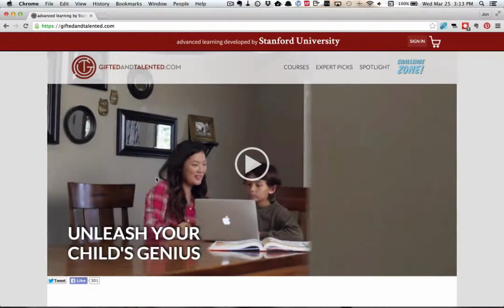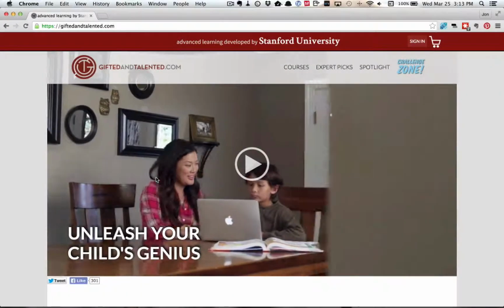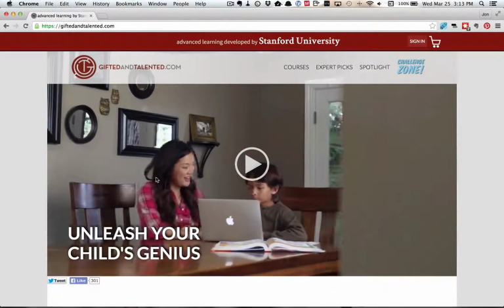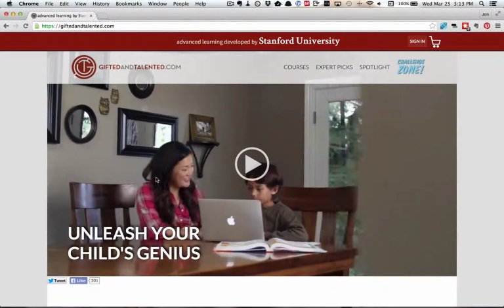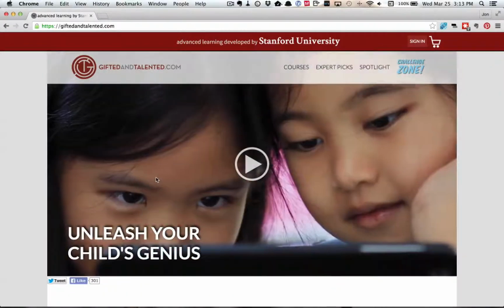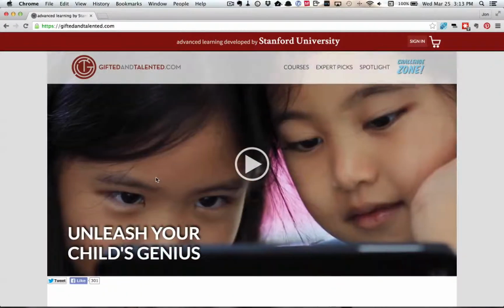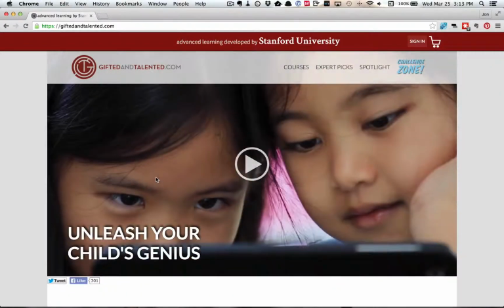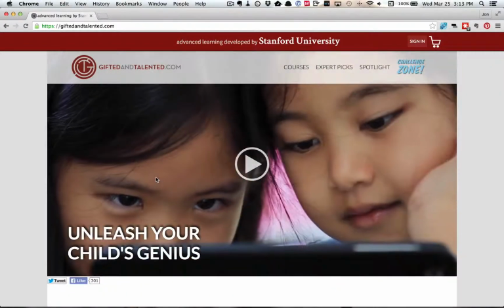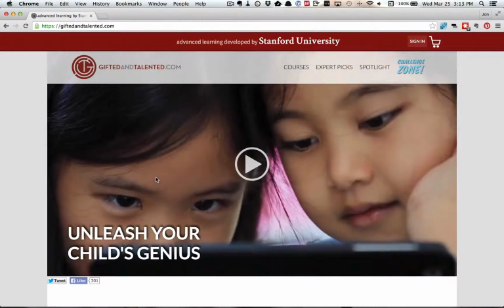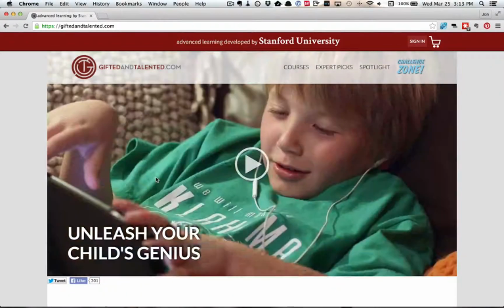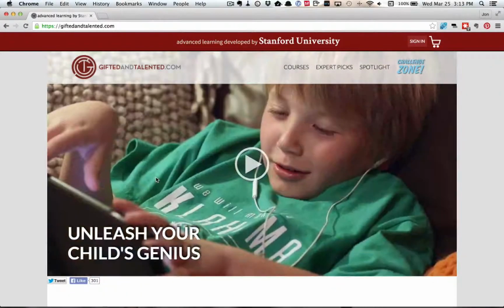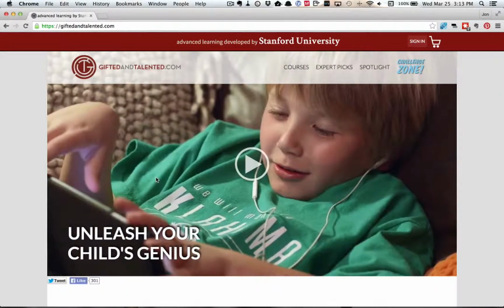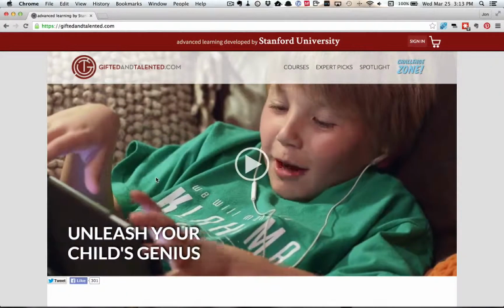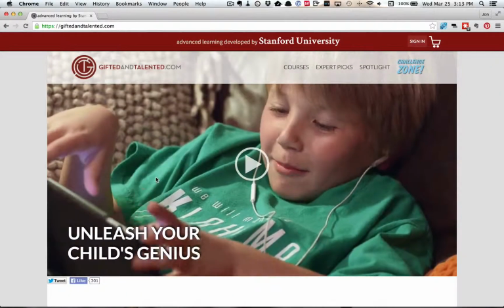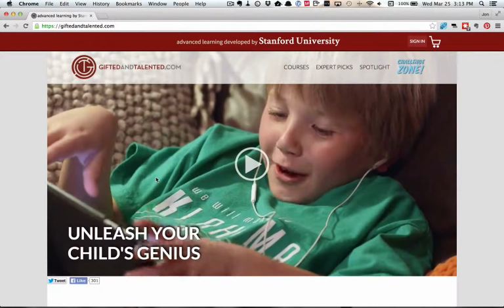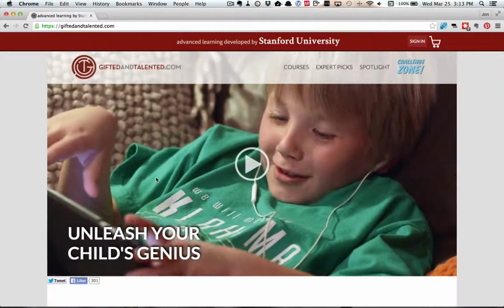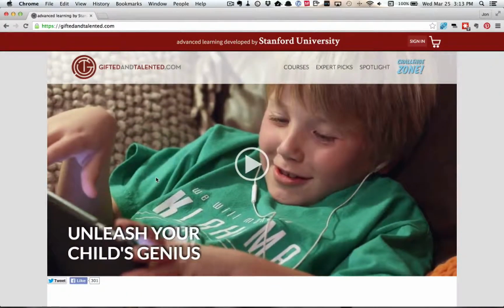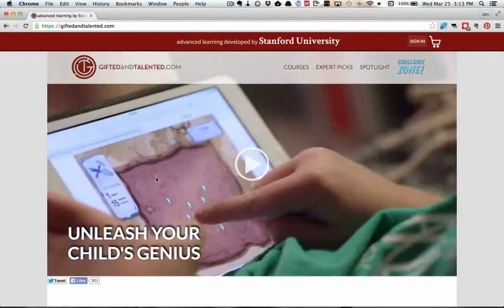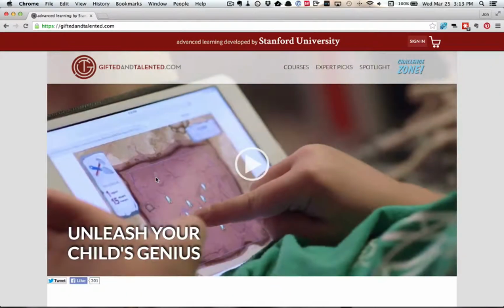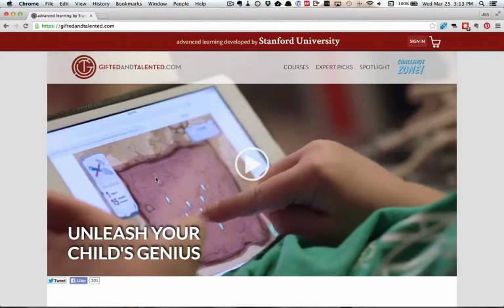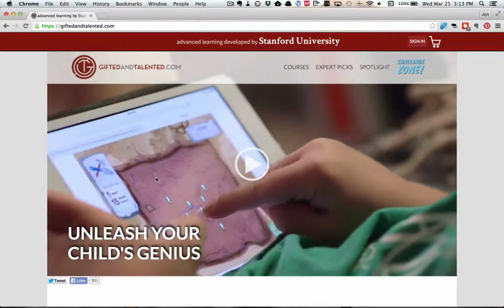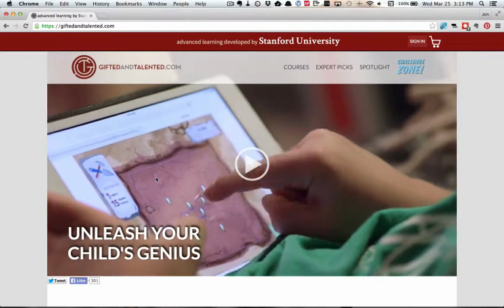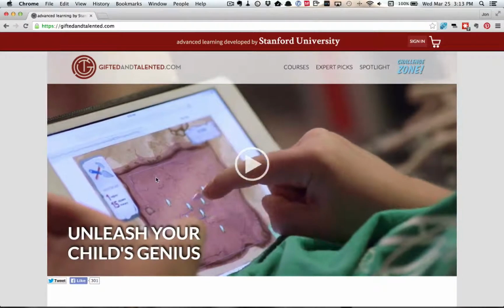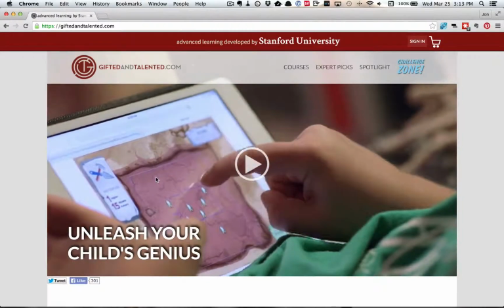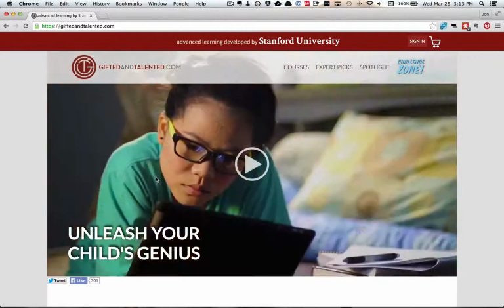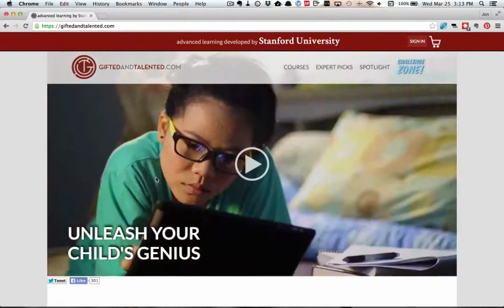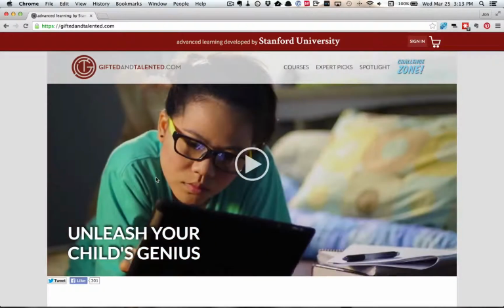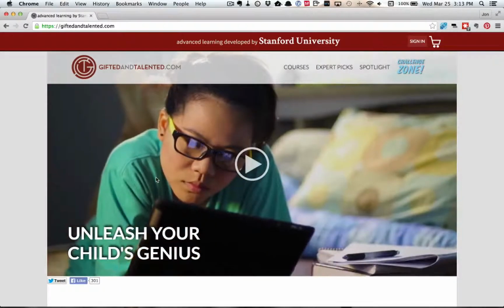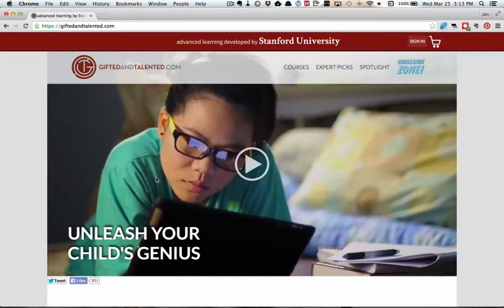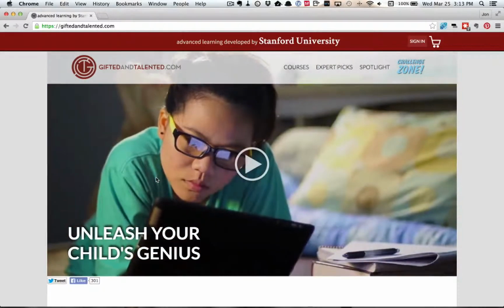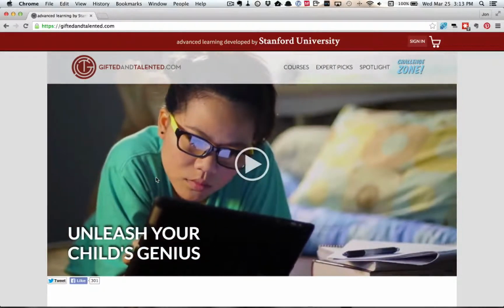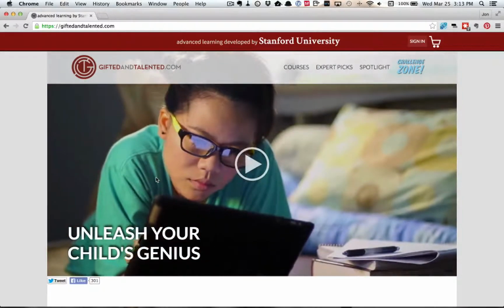So here we are at GiftedAndTalented.com and now we'll let Megan walk you through the course from her perspective.